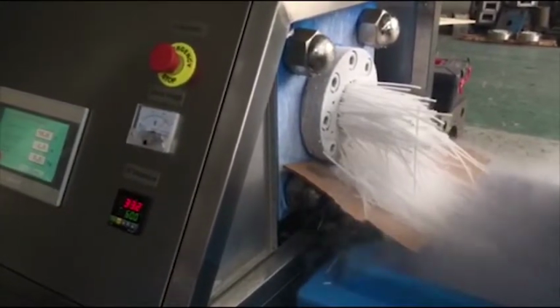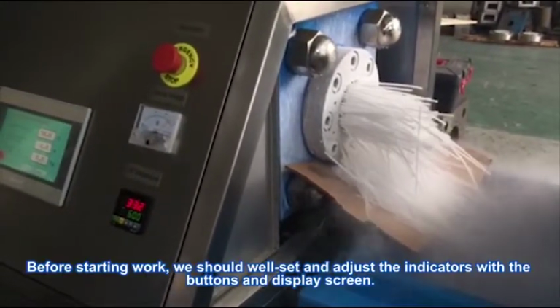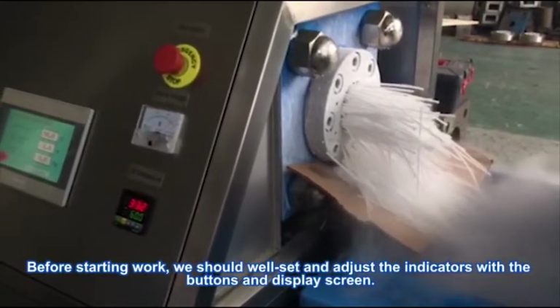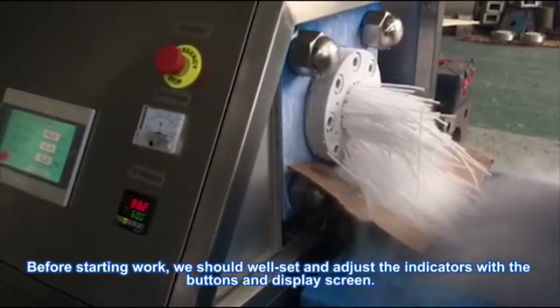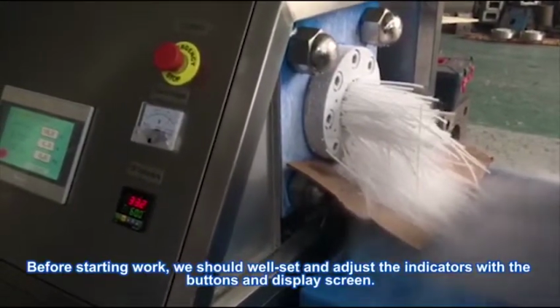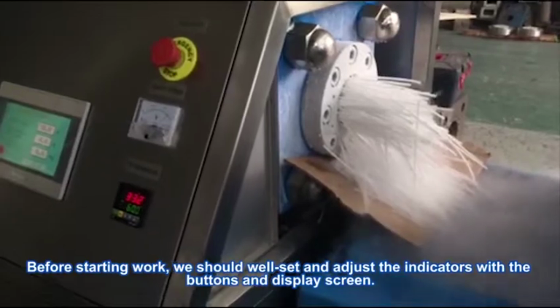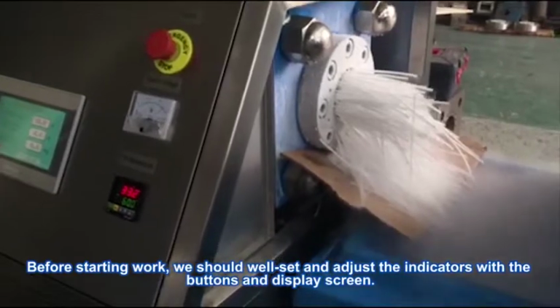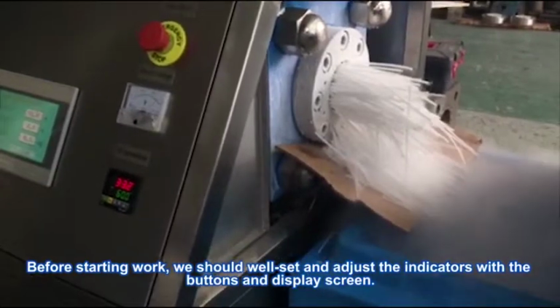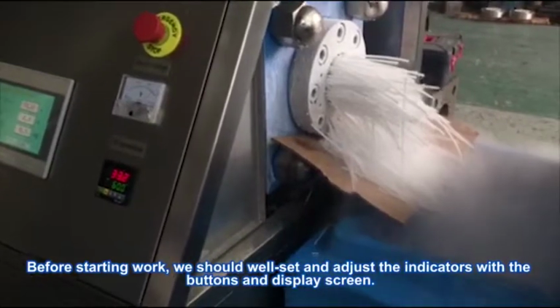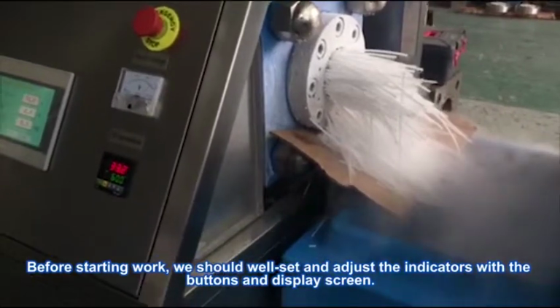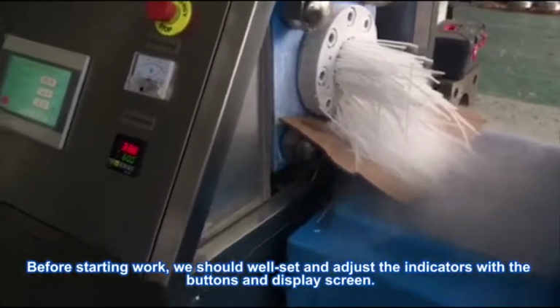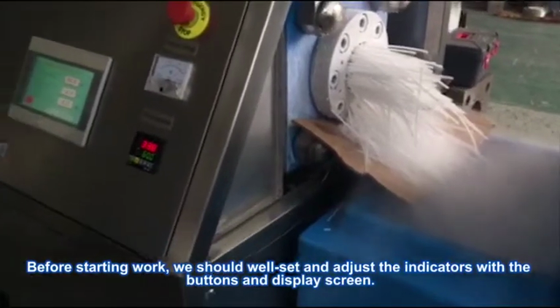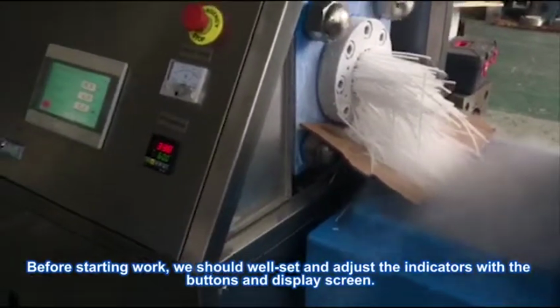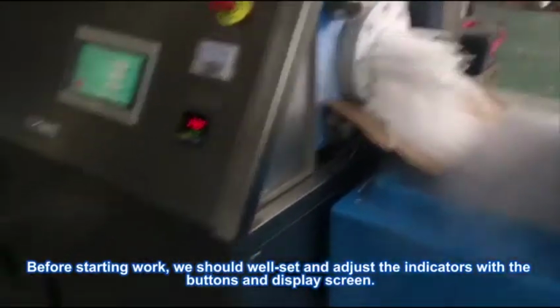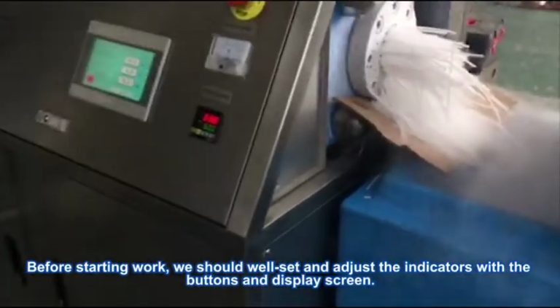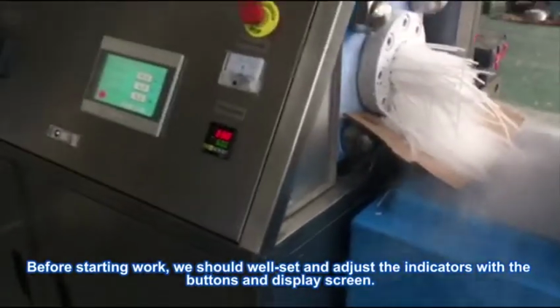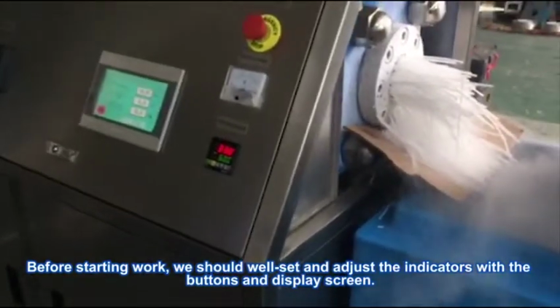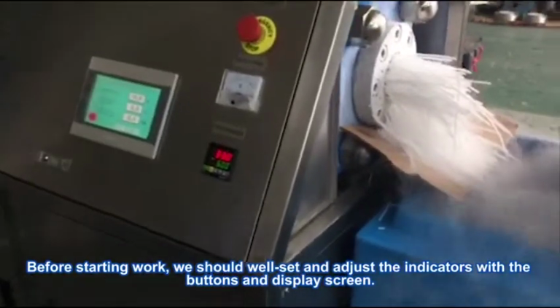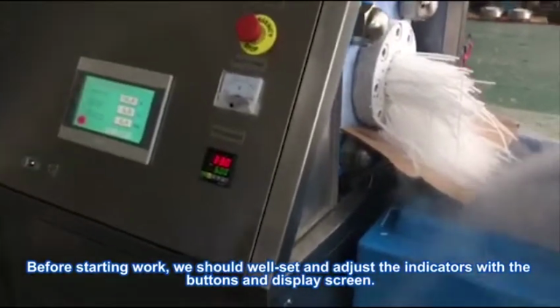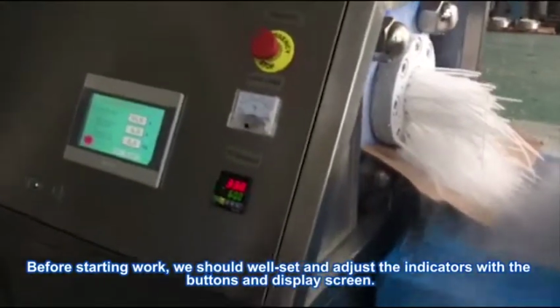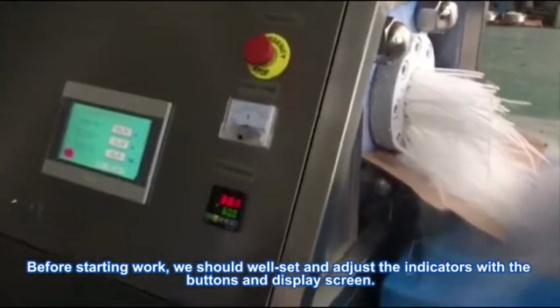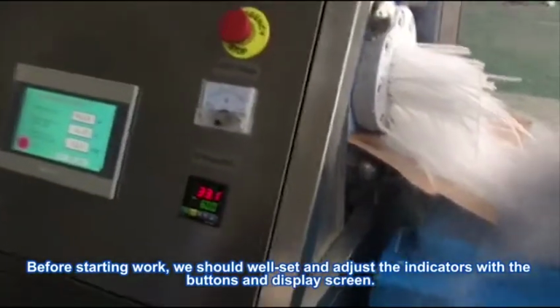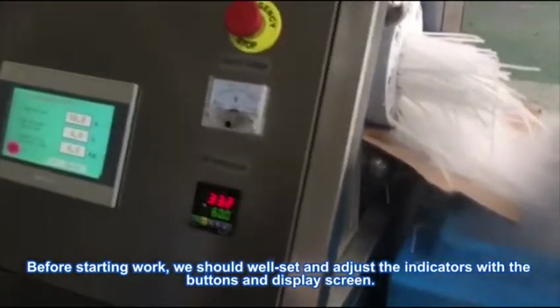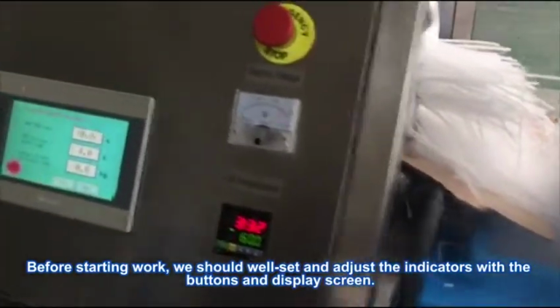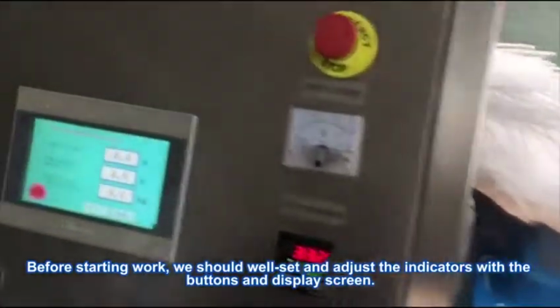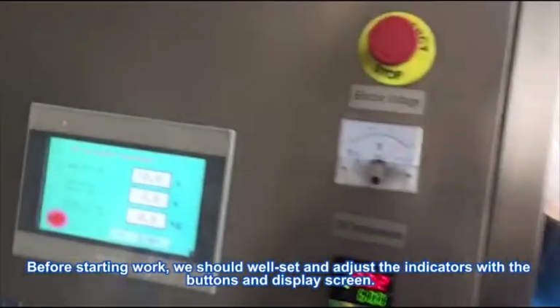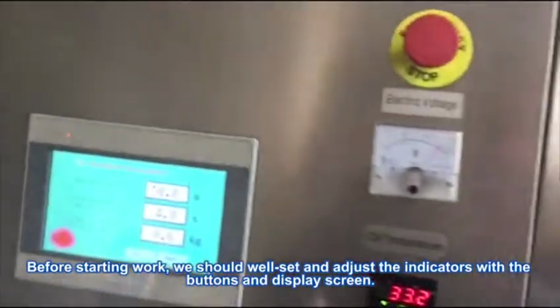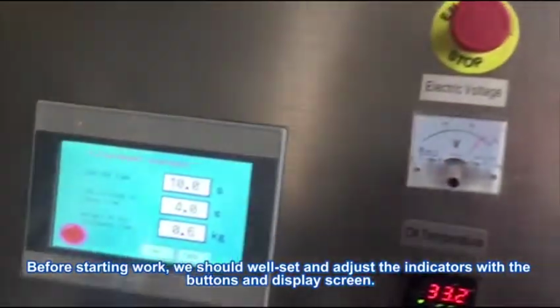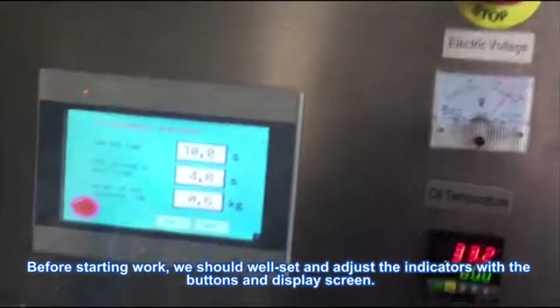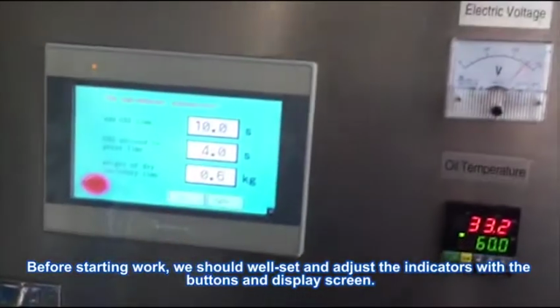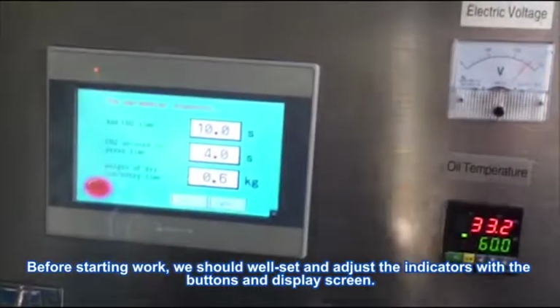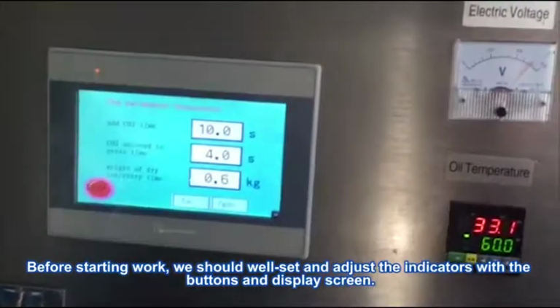Before starting work, we should properly set and adjust the indicators using the buttons and display screen.